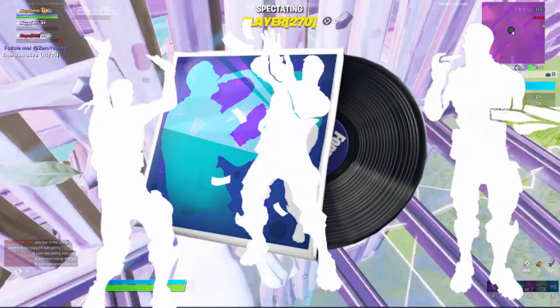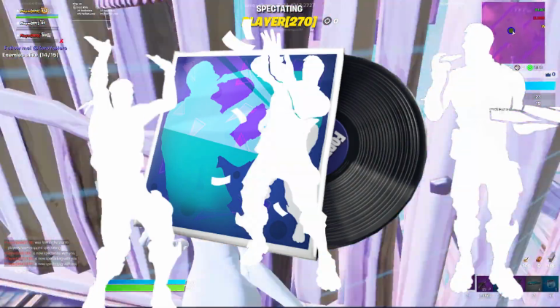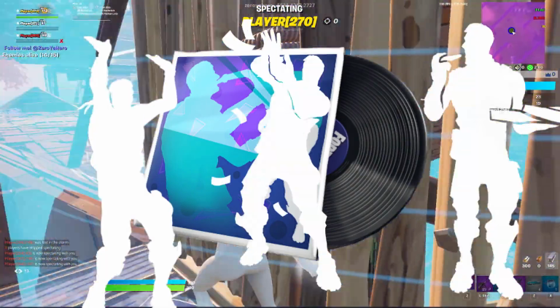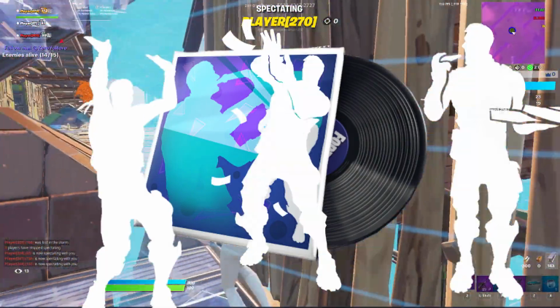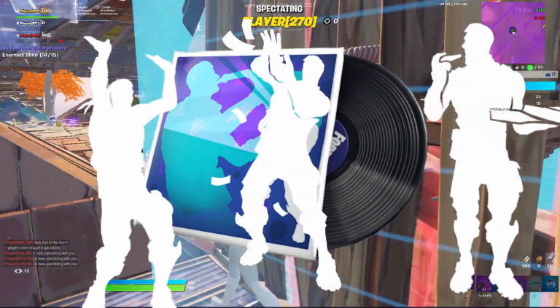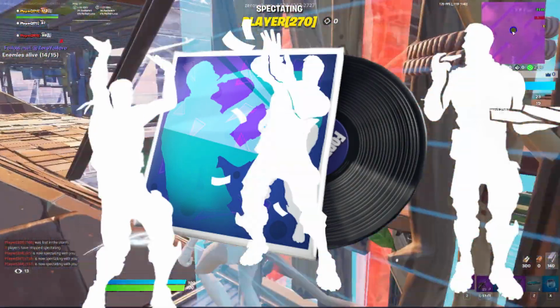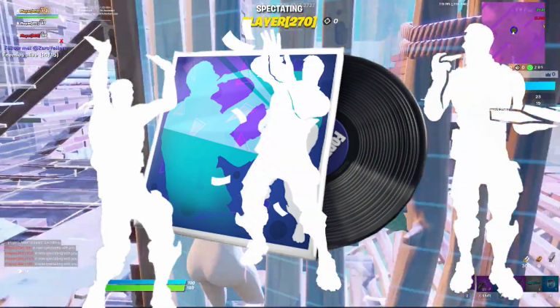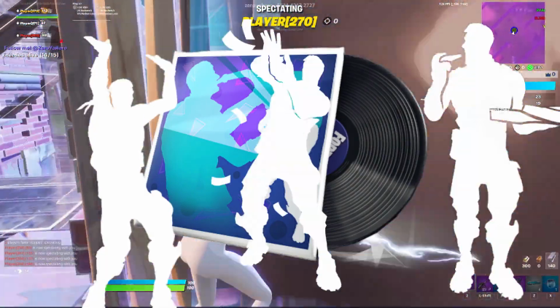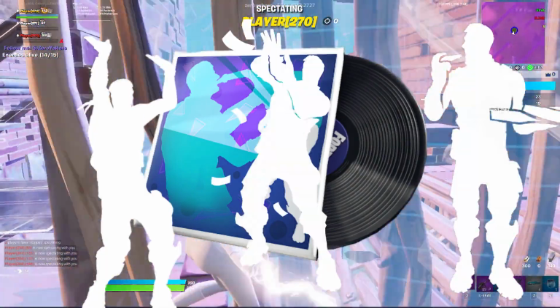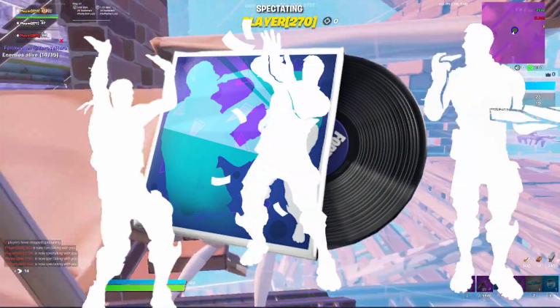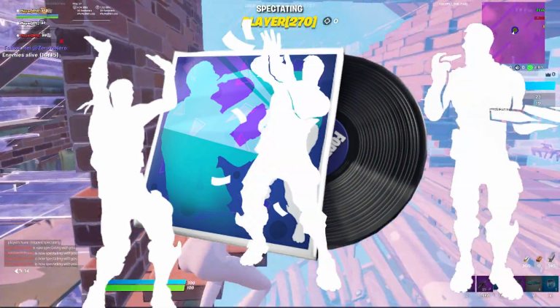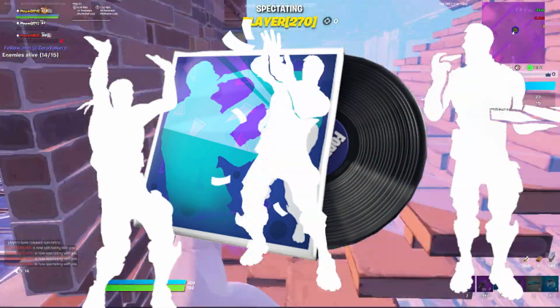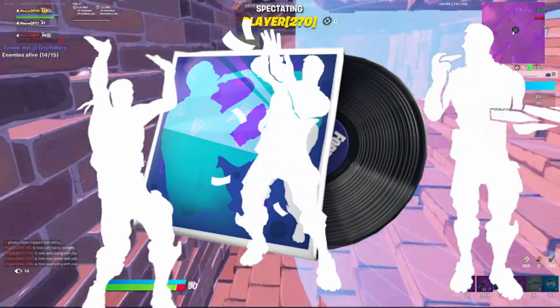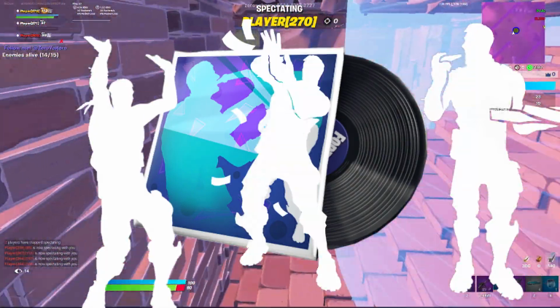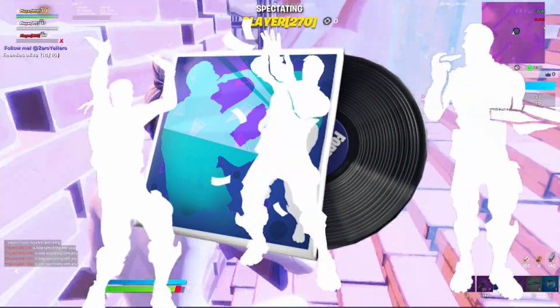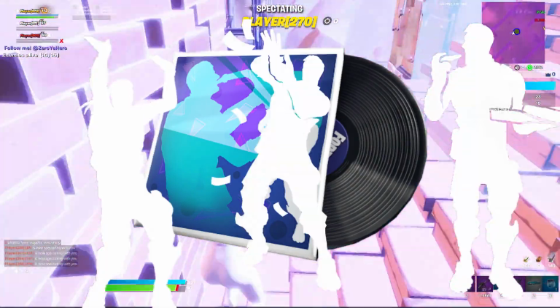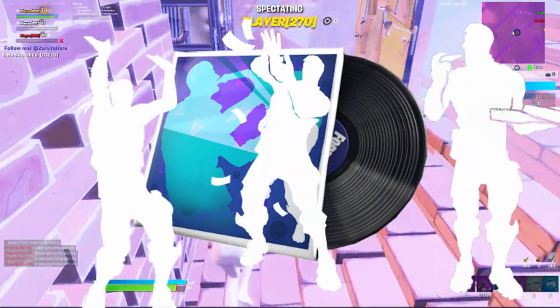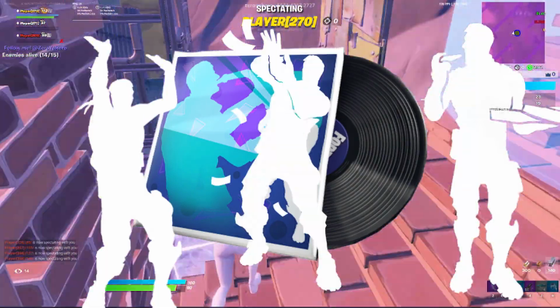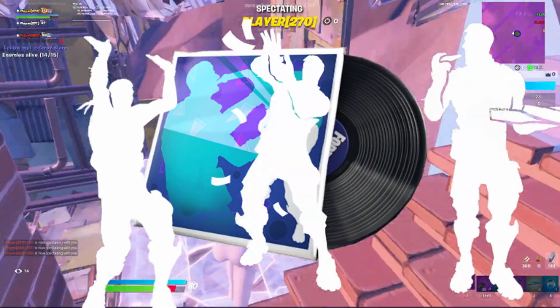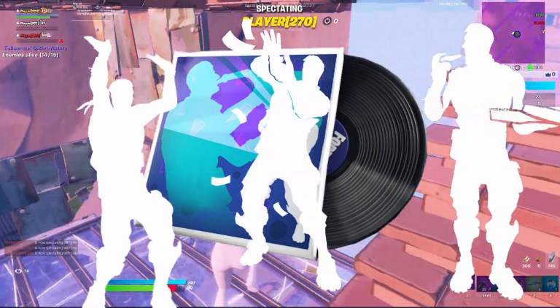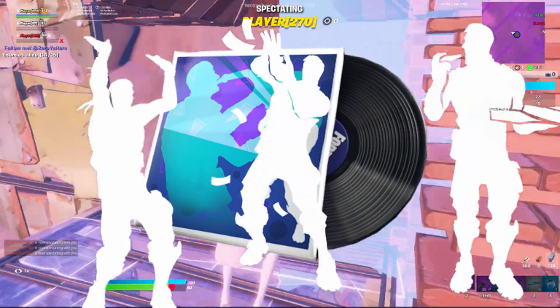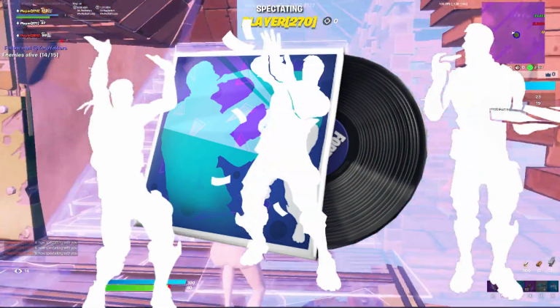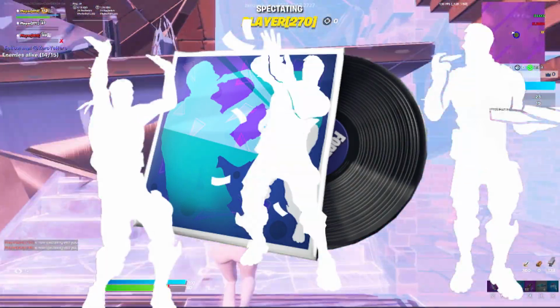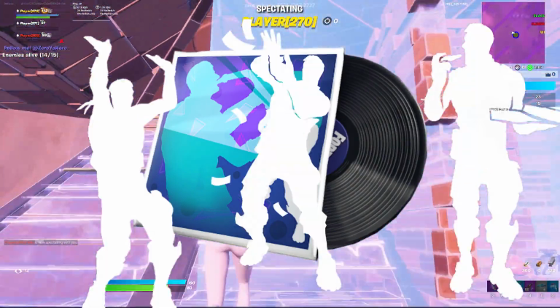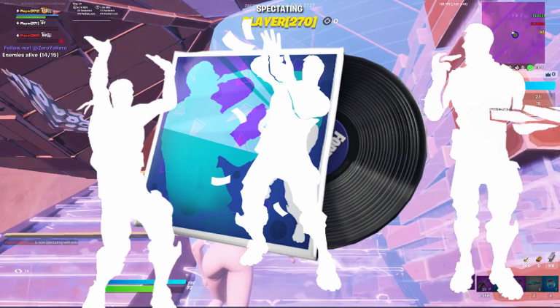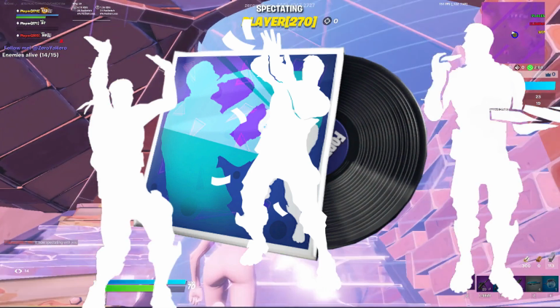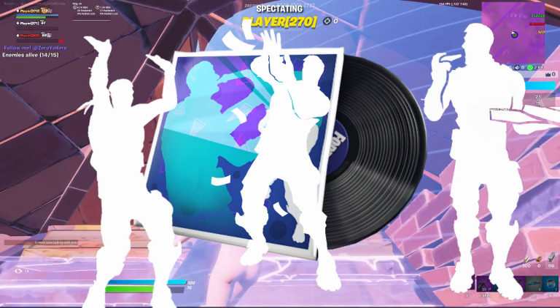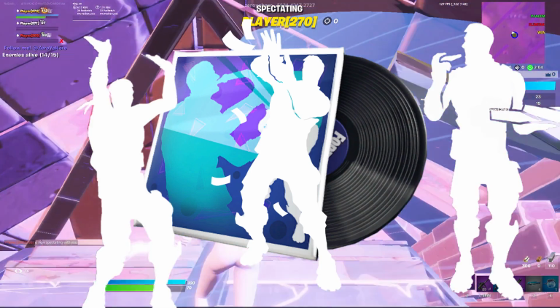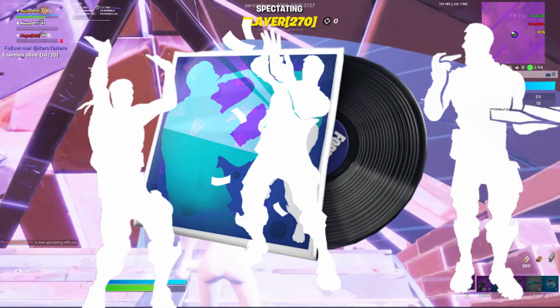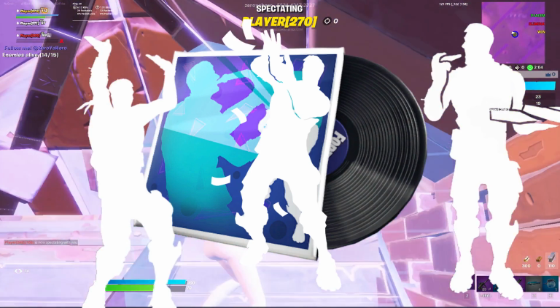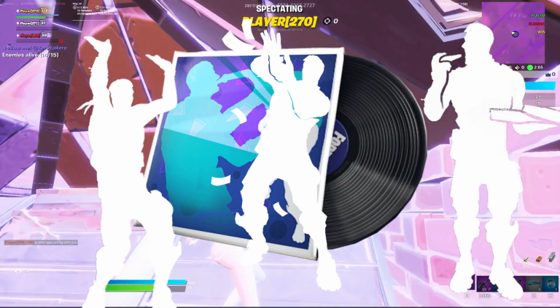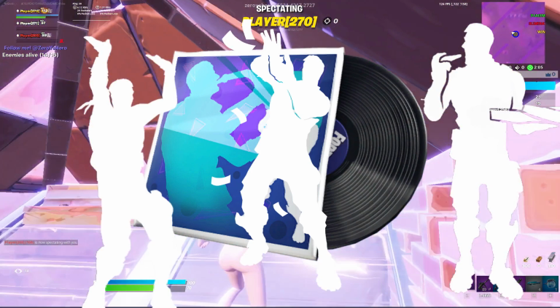Onto our emotes and music — we've got the Pizza Party, Make It Rain, and Raise the Roof.